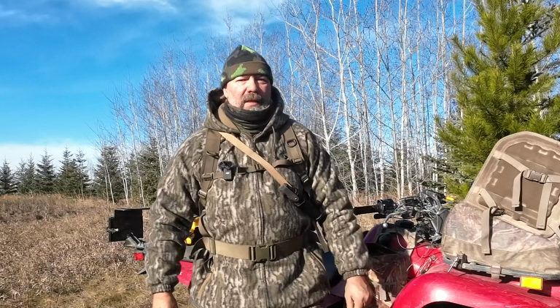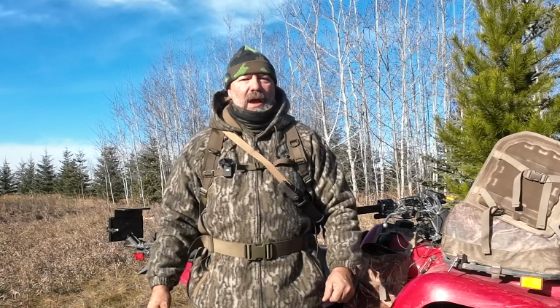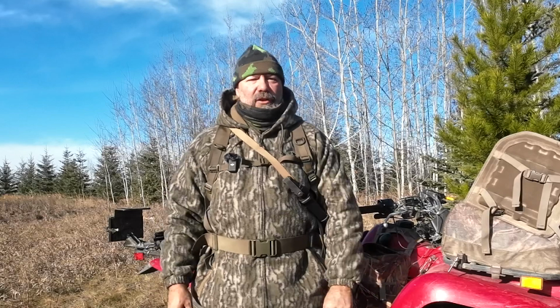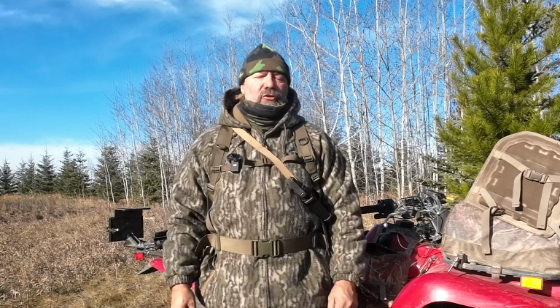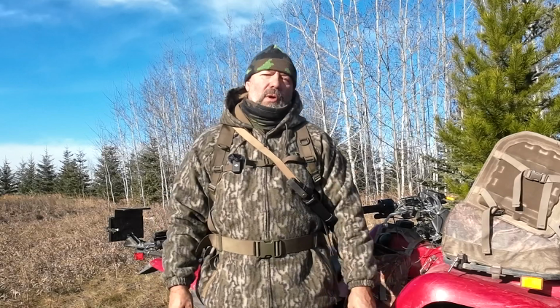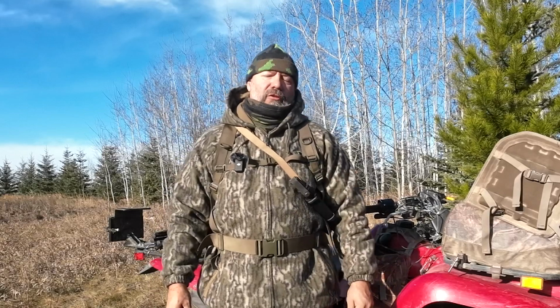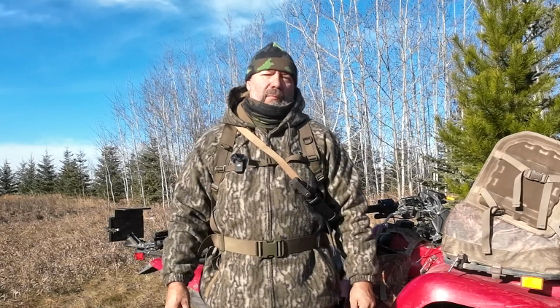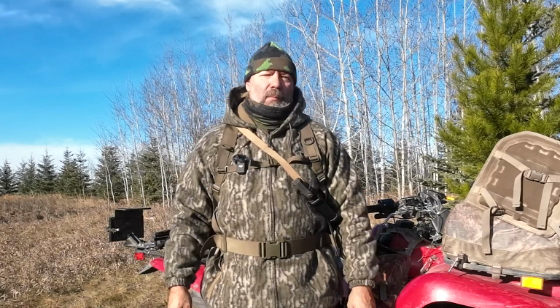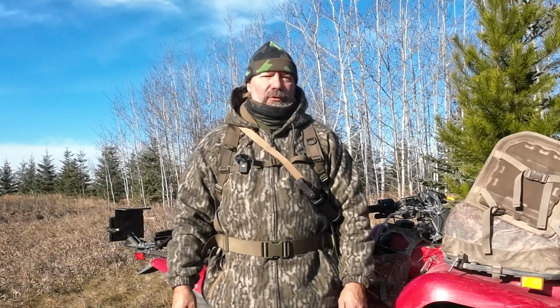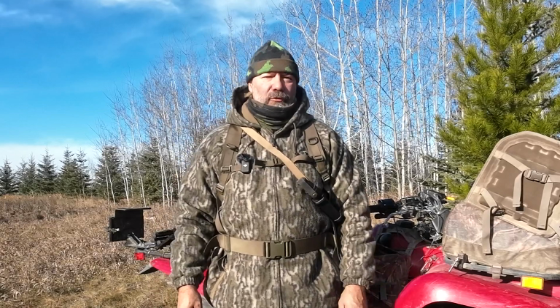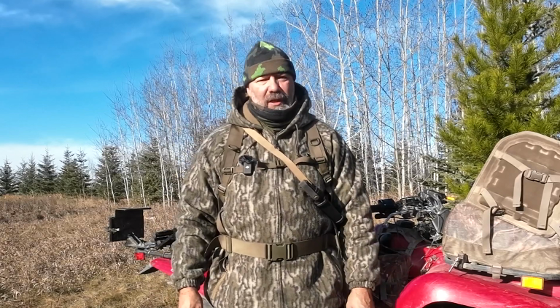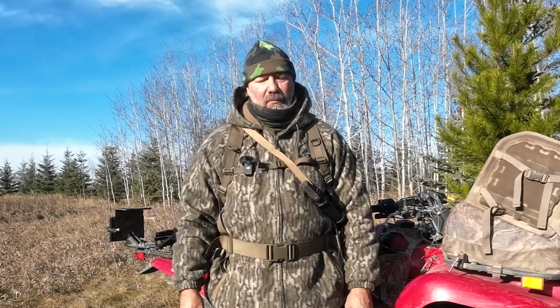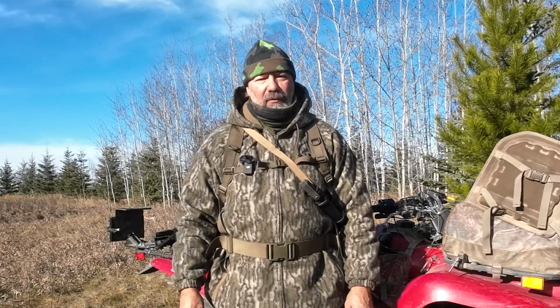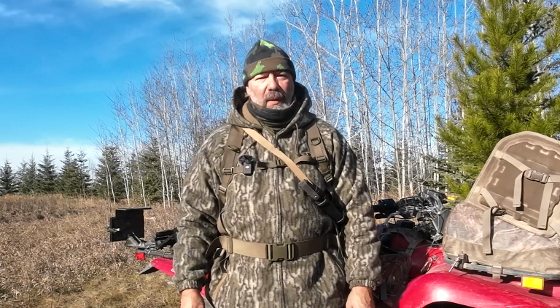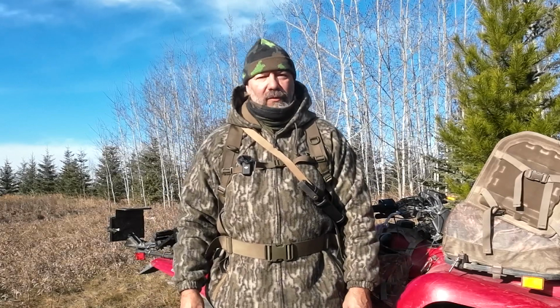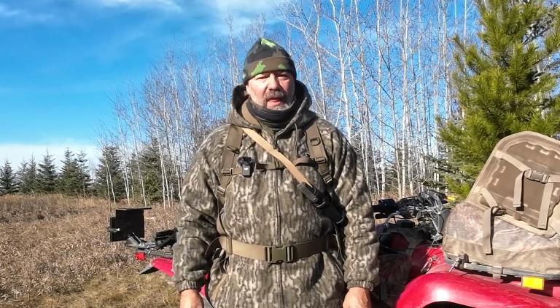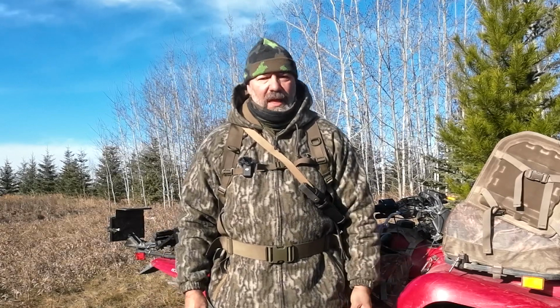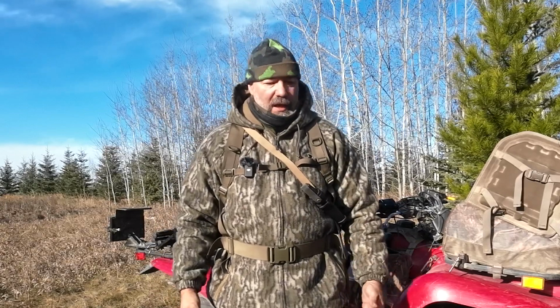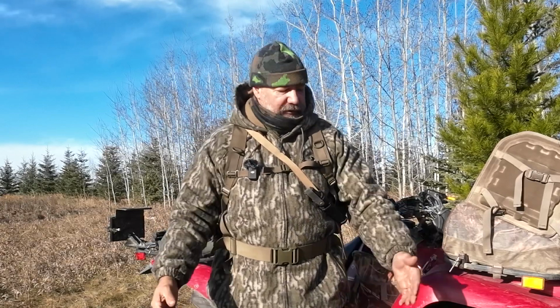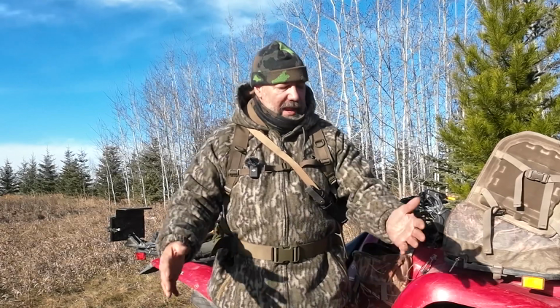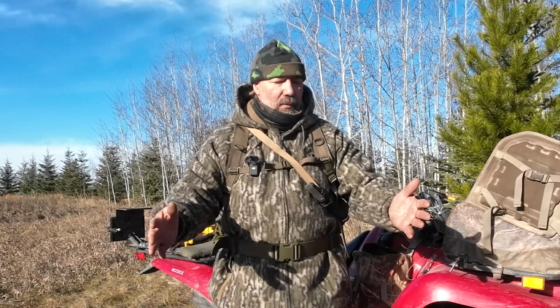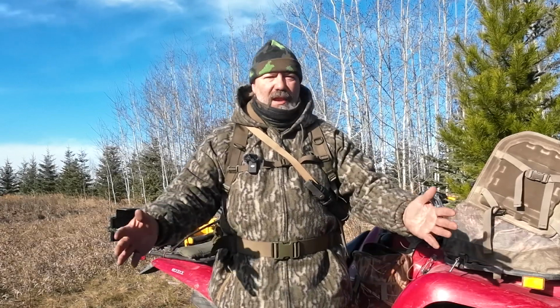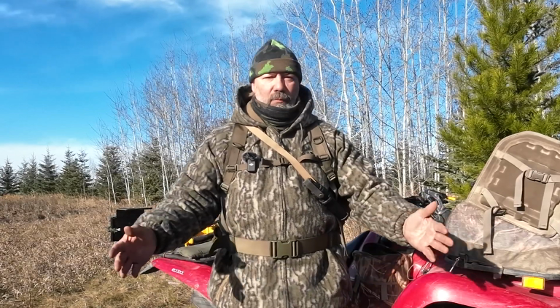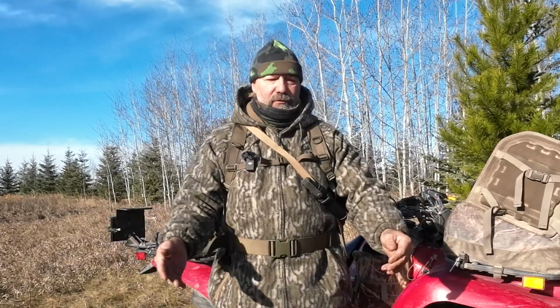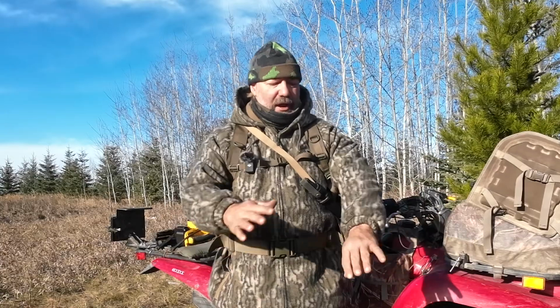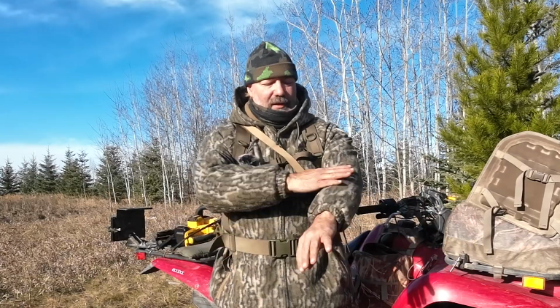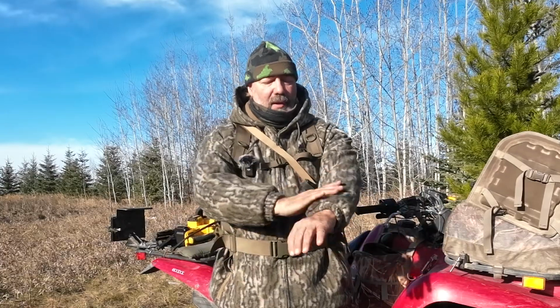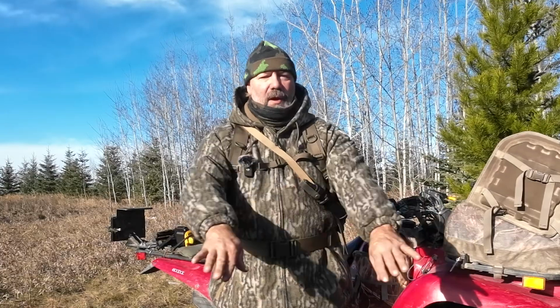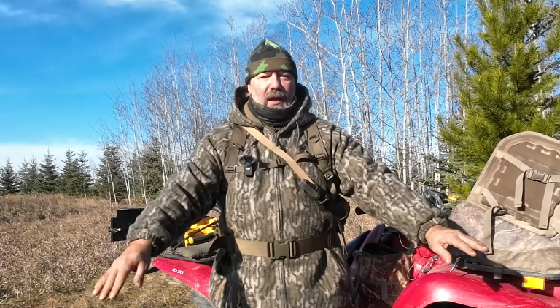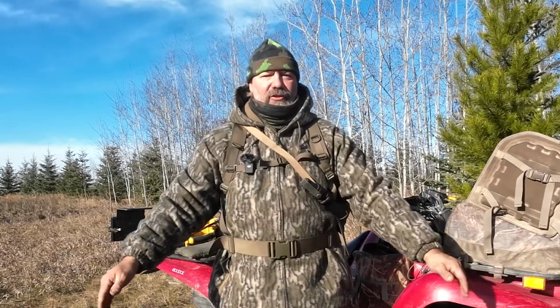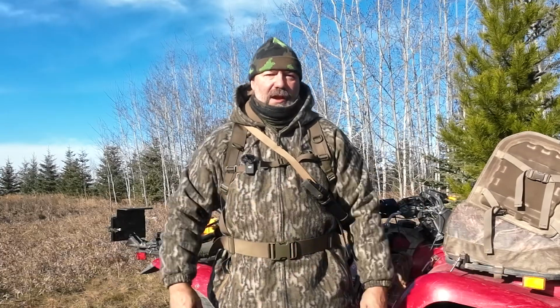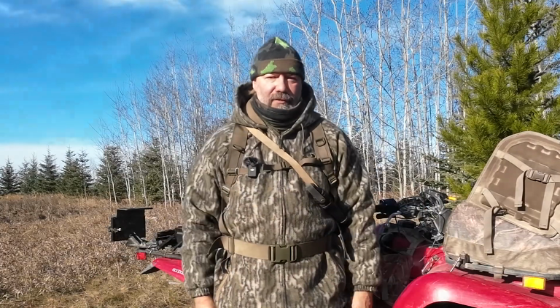Hi YouTube! Welcome to the Emporium Outdoors. My name is Michael and today we're going to have a brief chat about my hunting outfit.